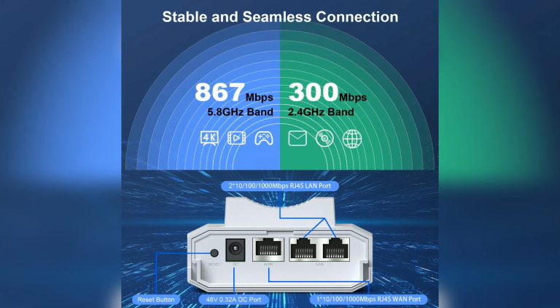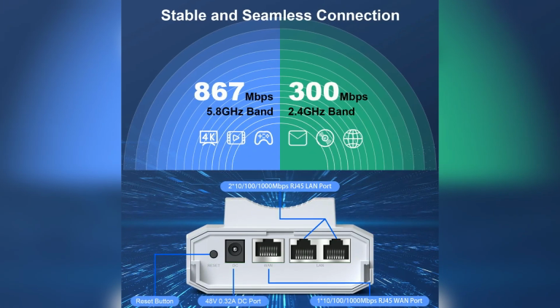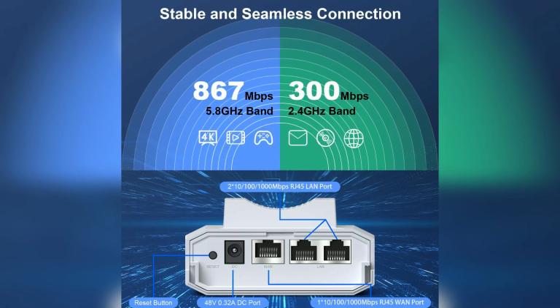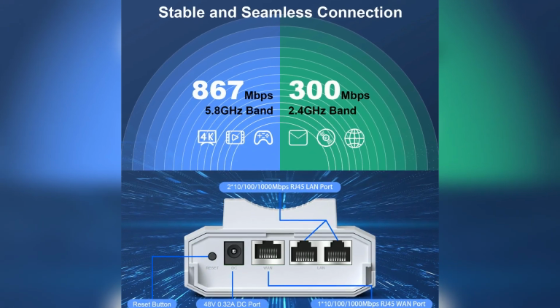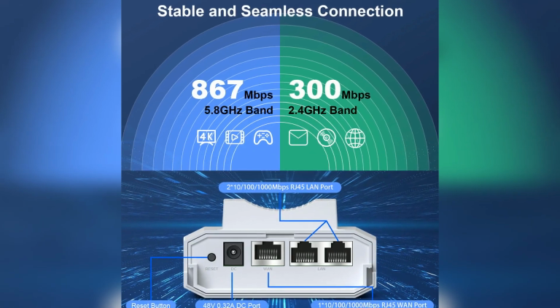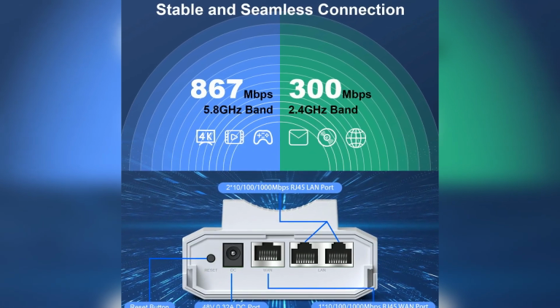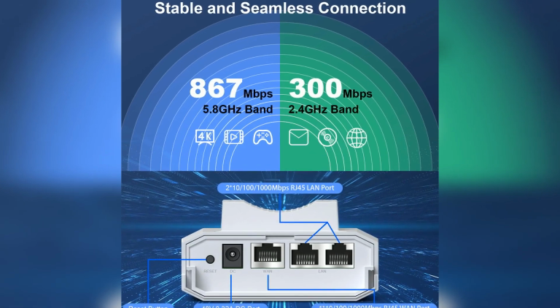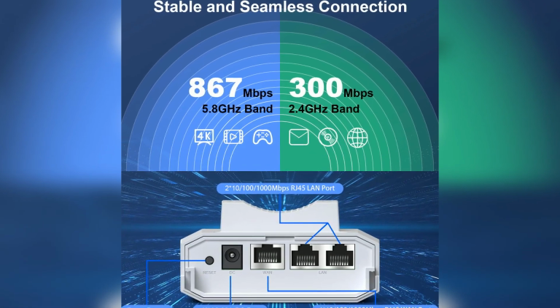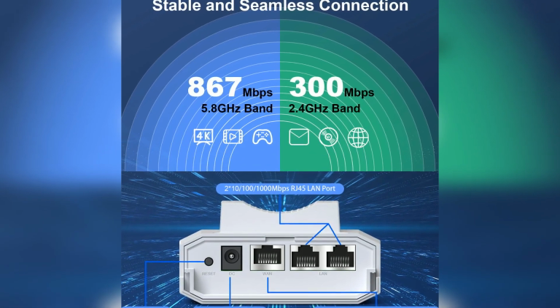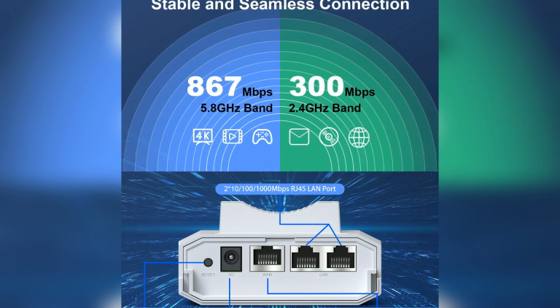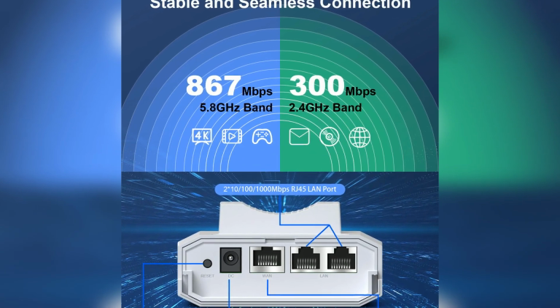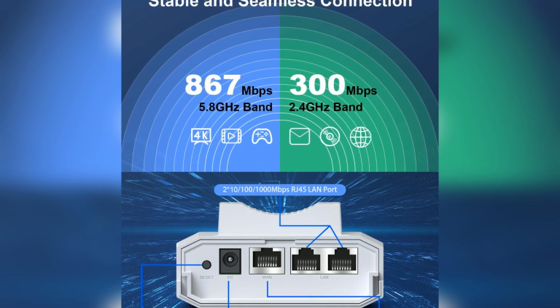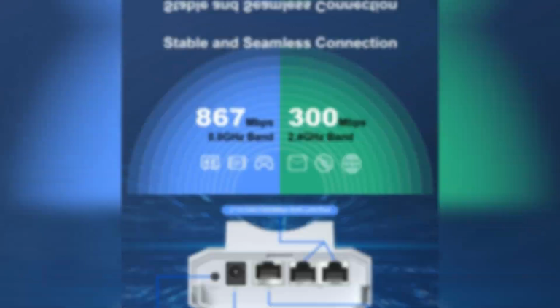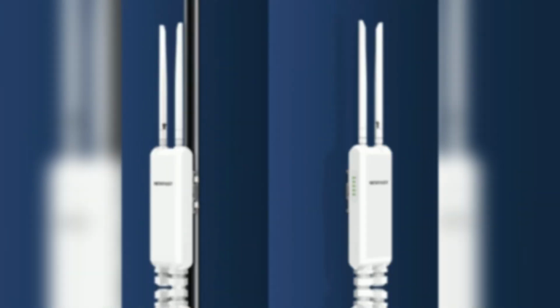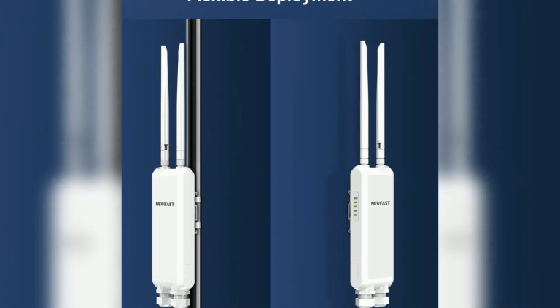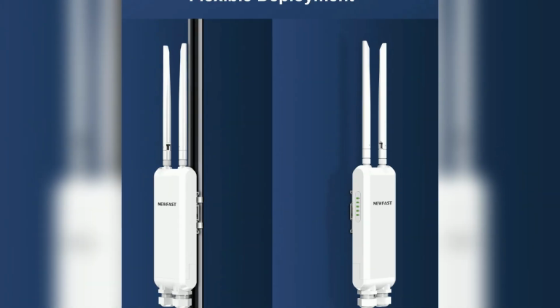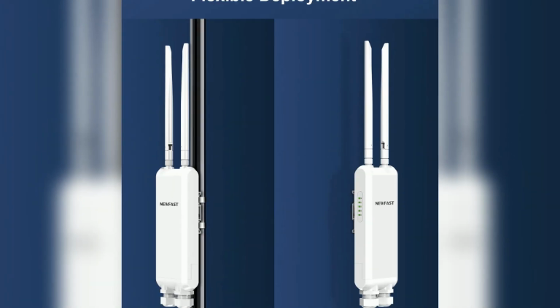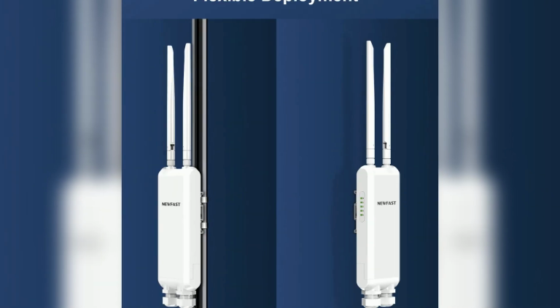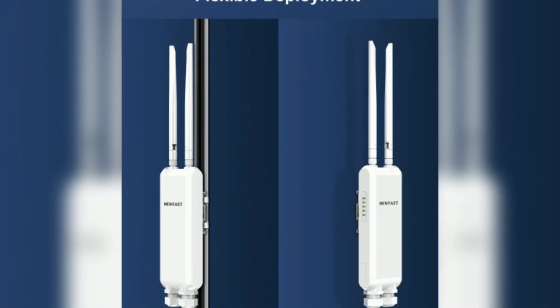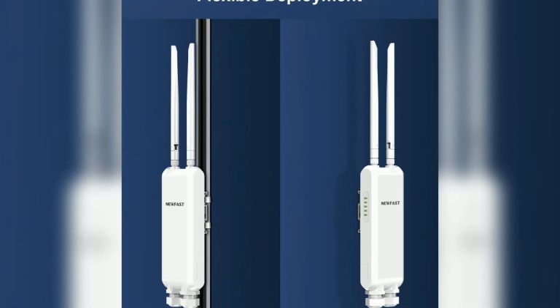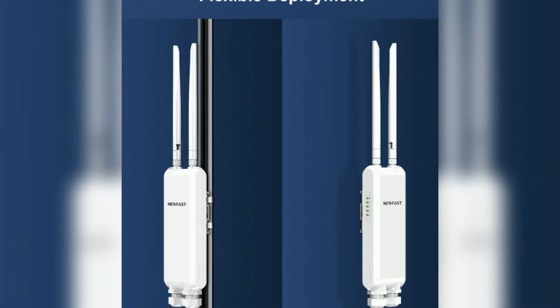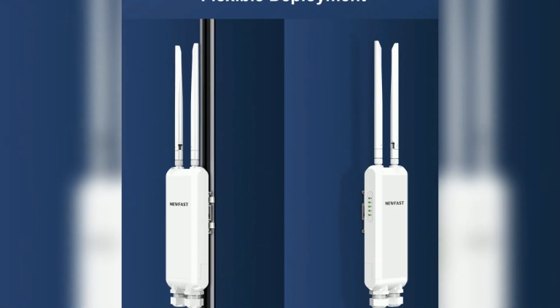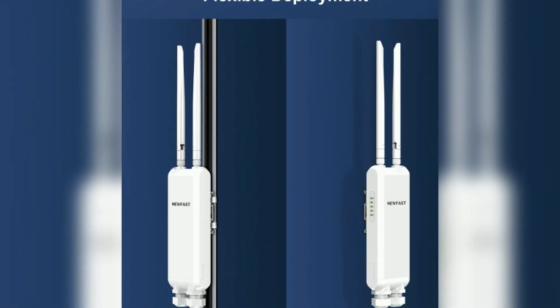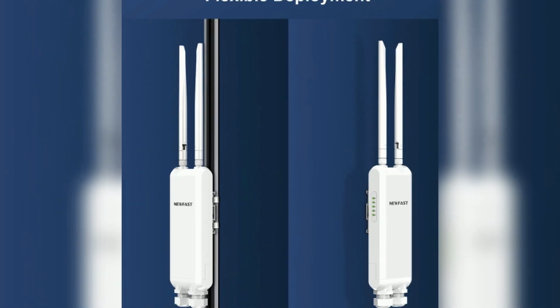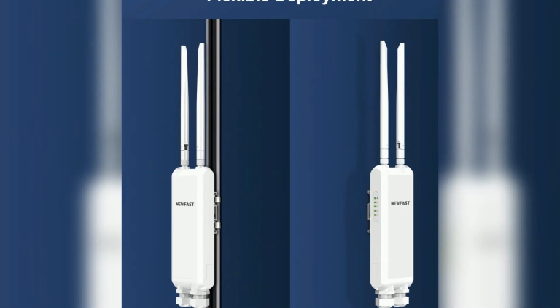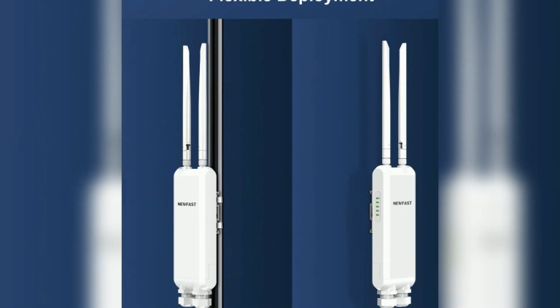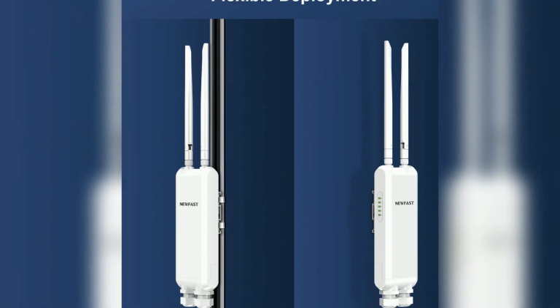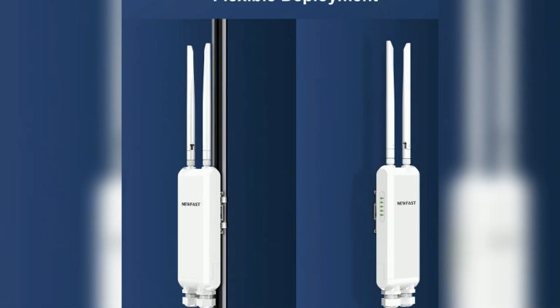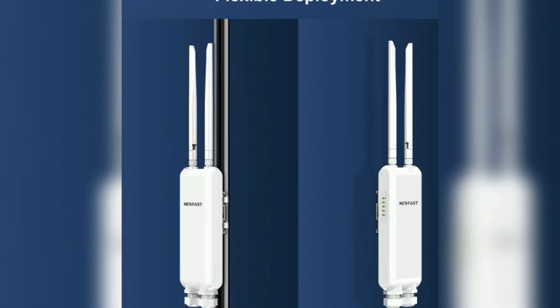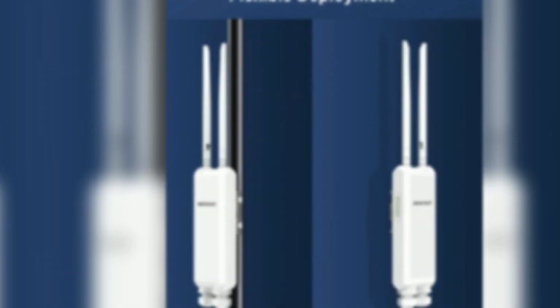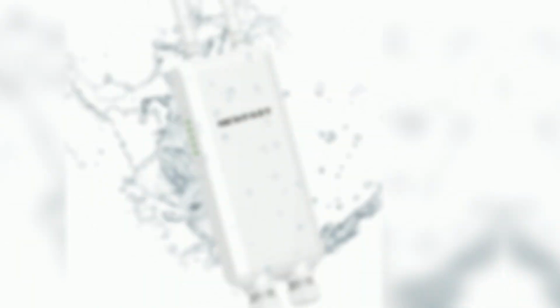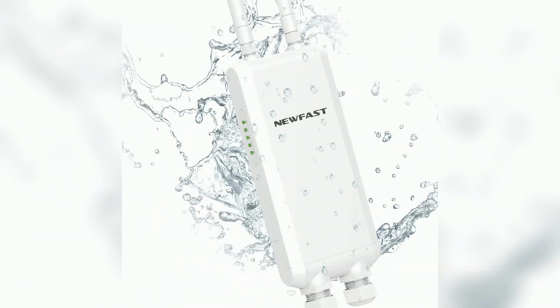The price point is very competitive, especially given its features. However, it can be slightly bulky for easy wall mounting in some locations.